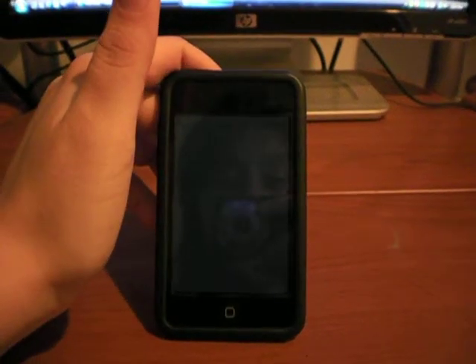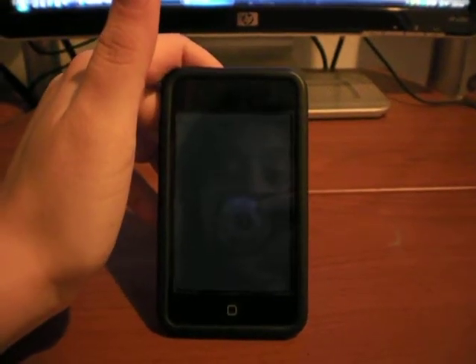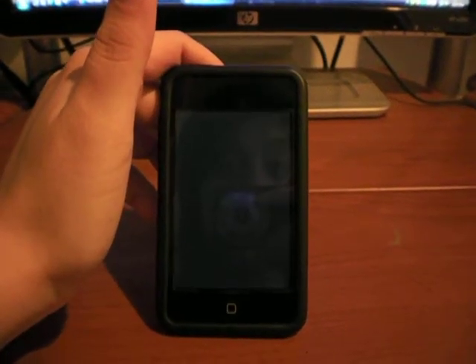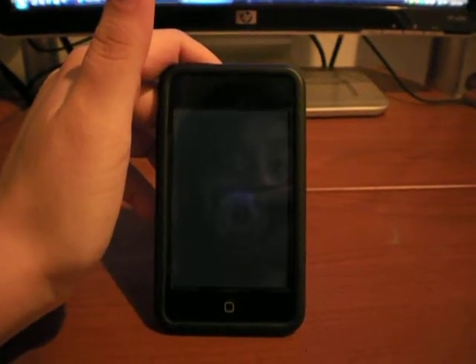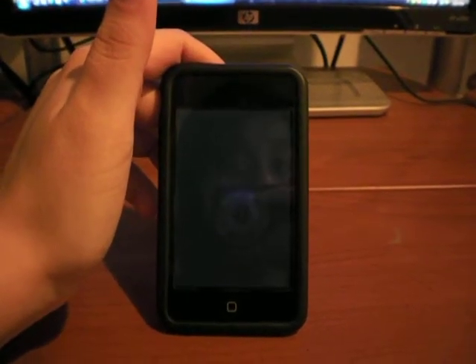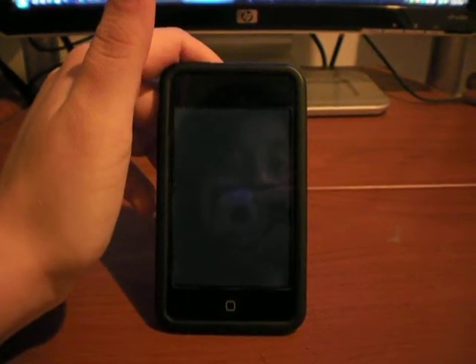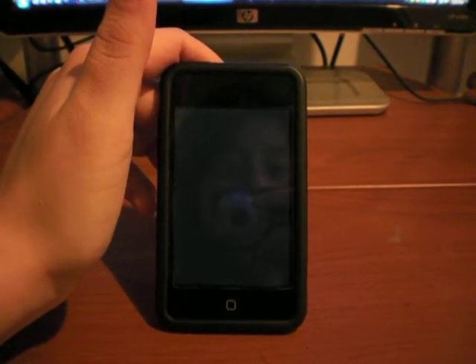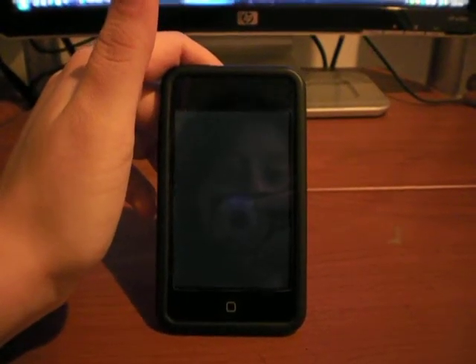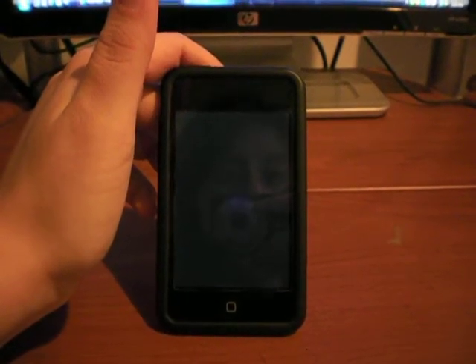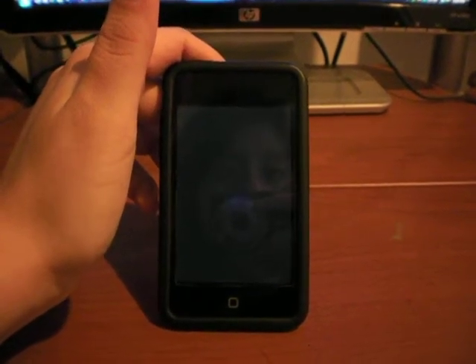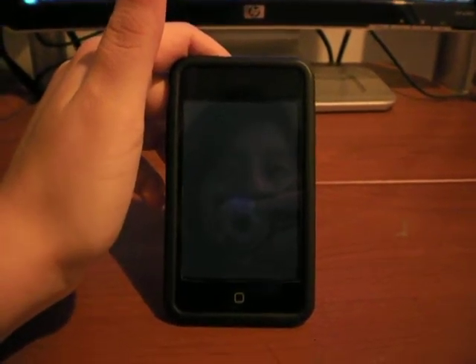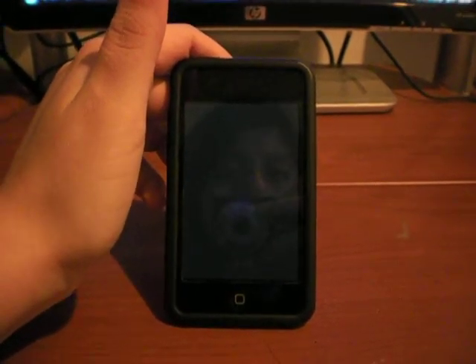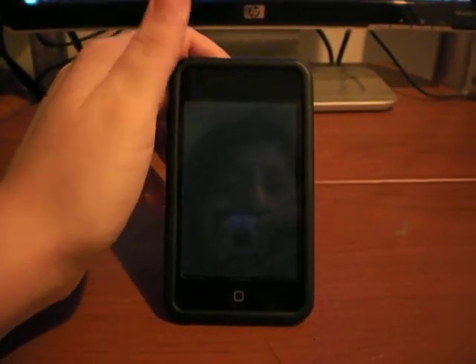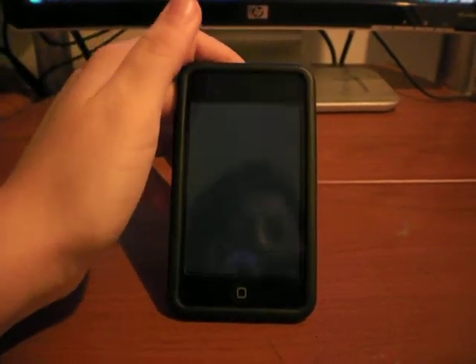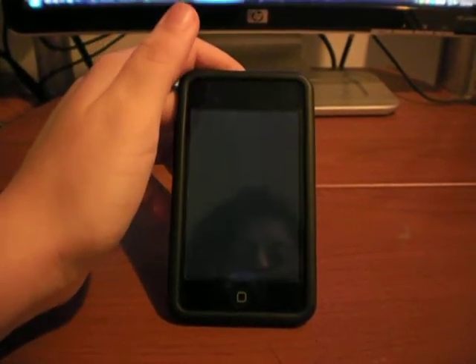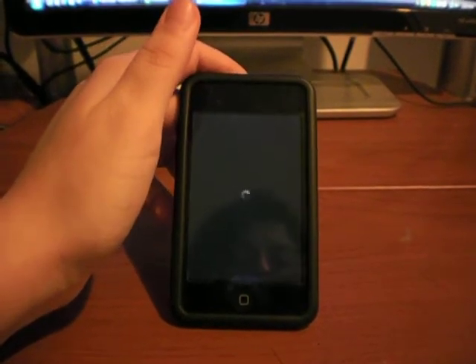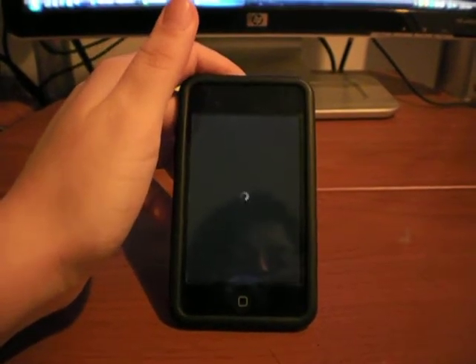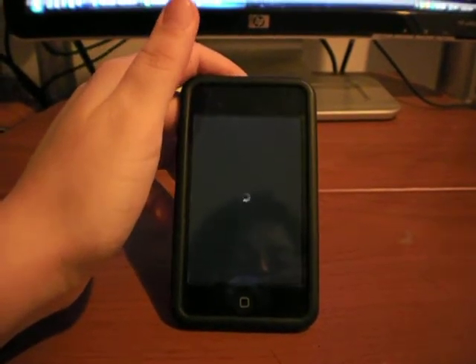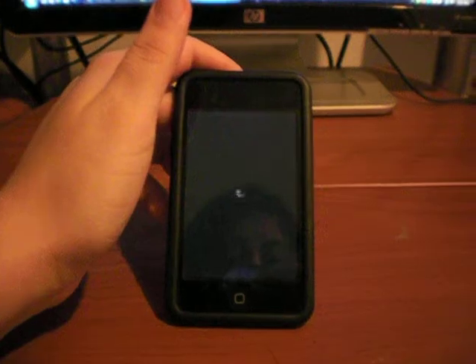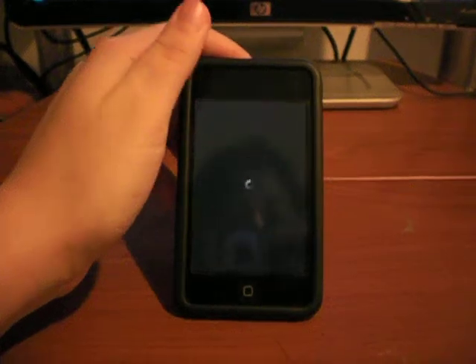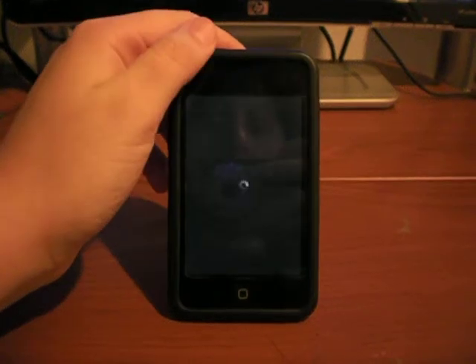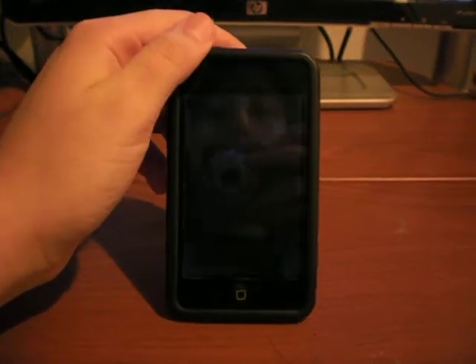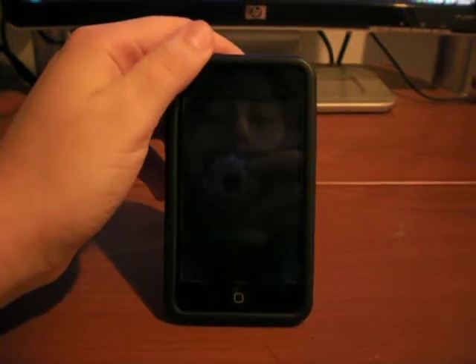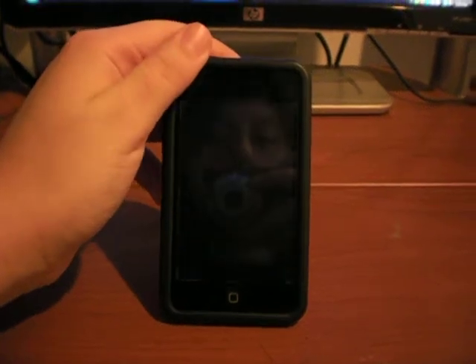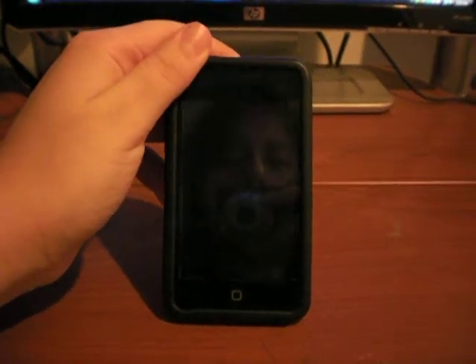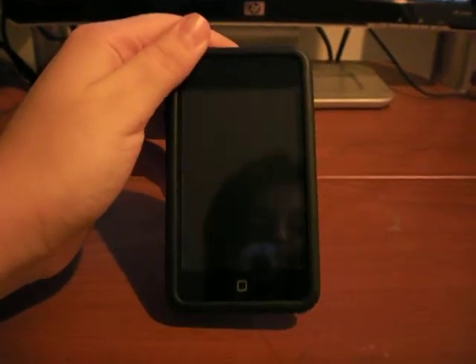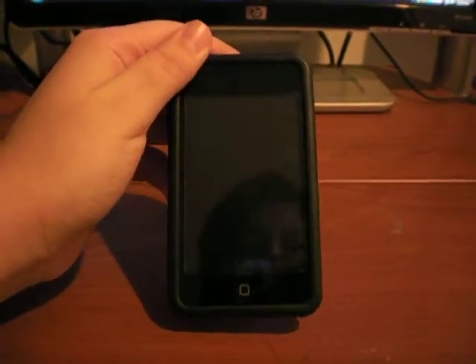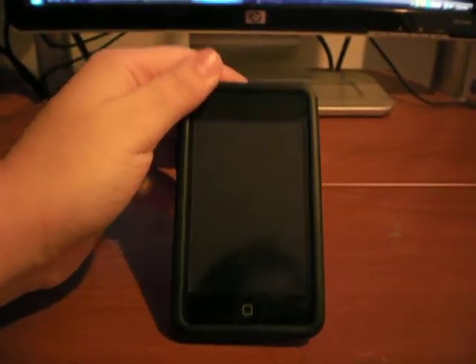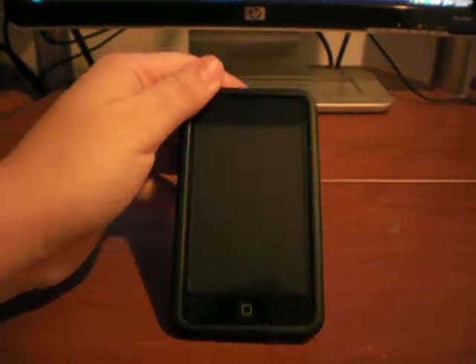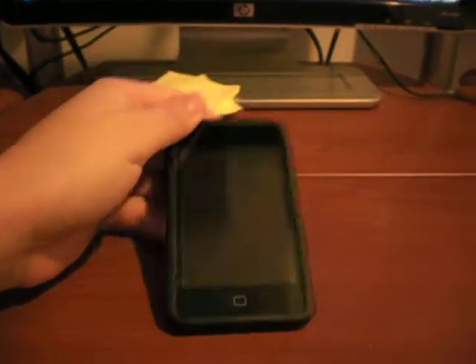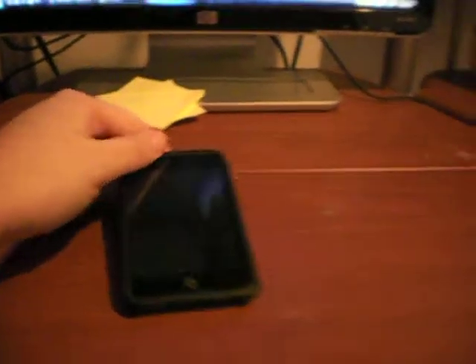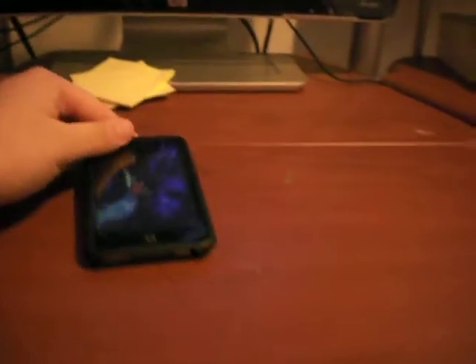So I accidentally turned it off, and I'm like, oh my god, what did I do? So you're just going to reconnect it.